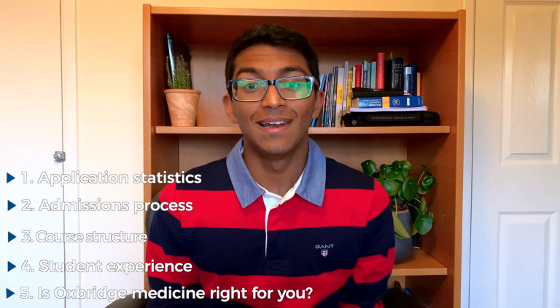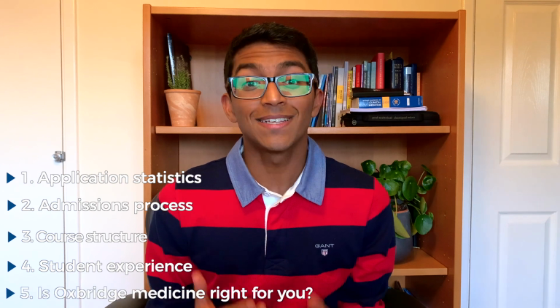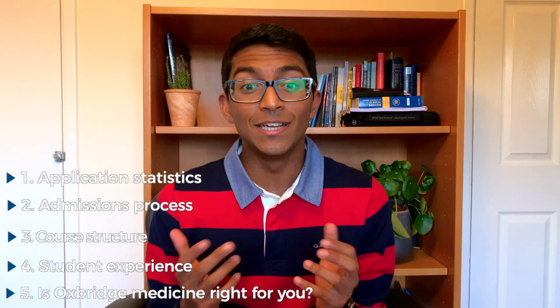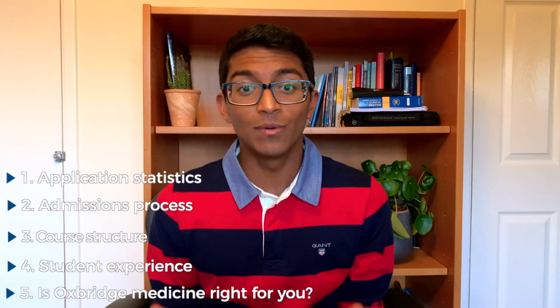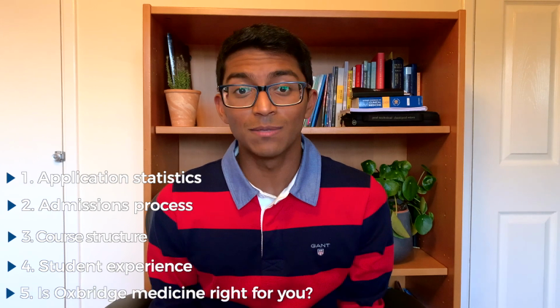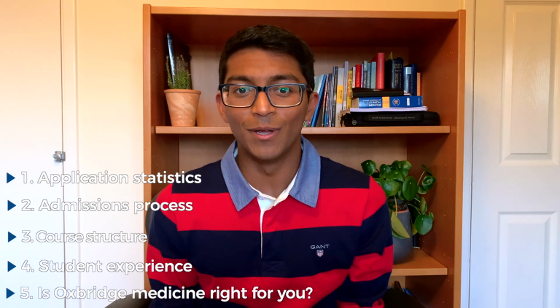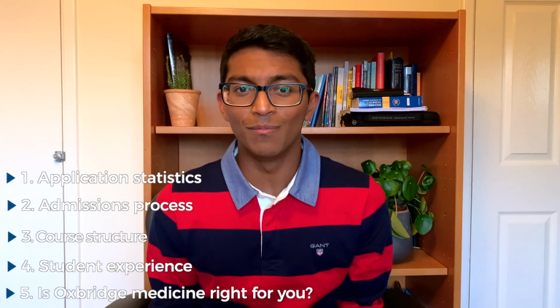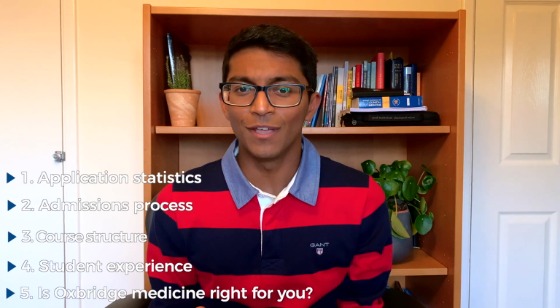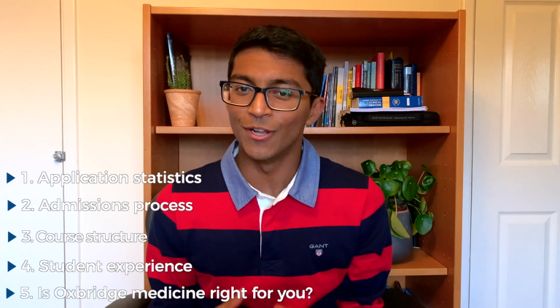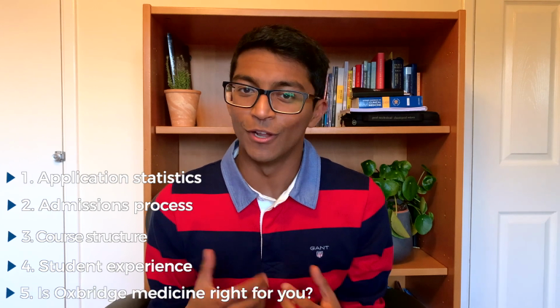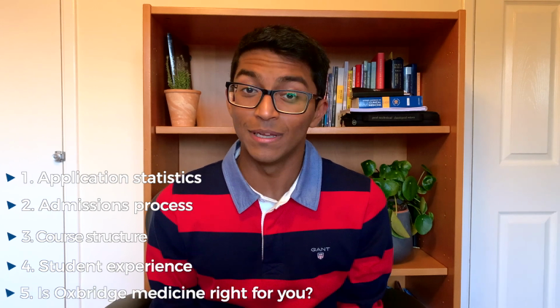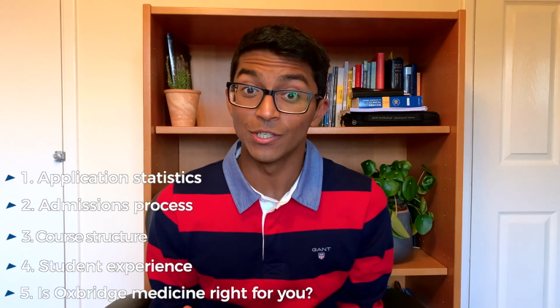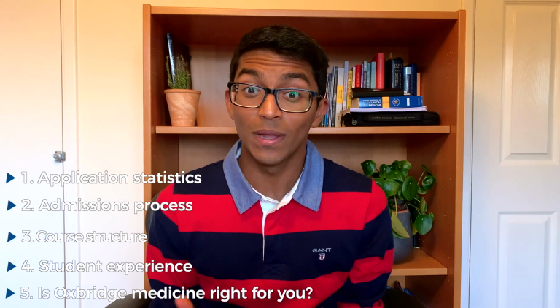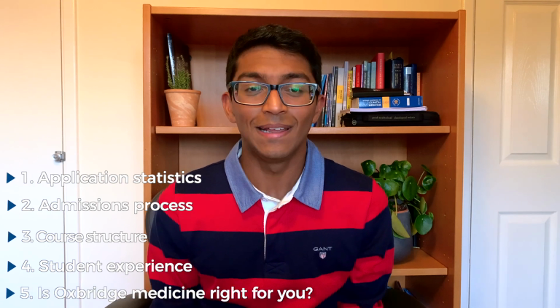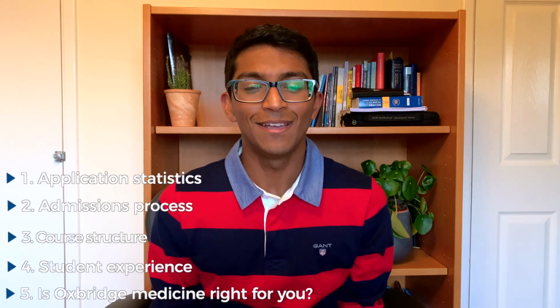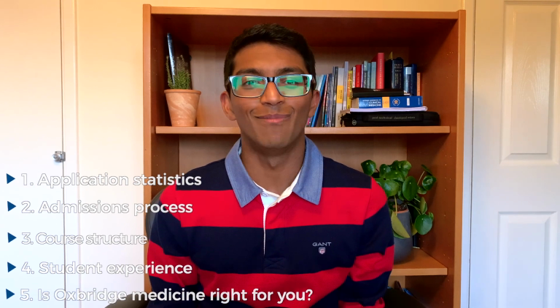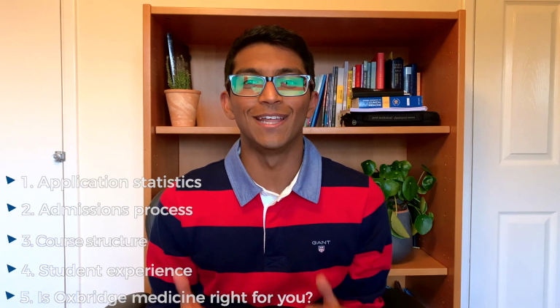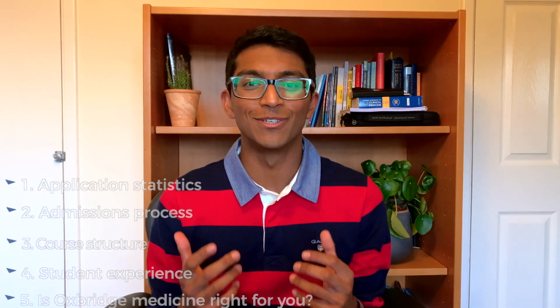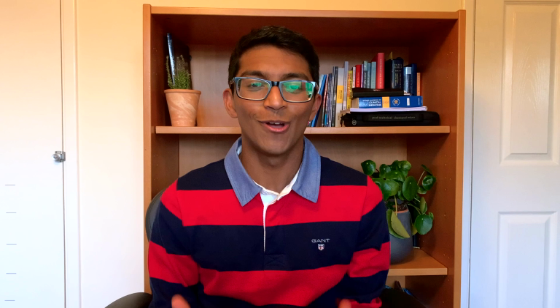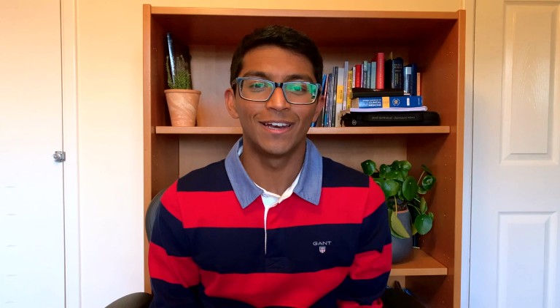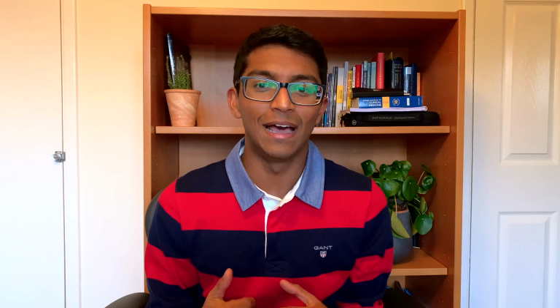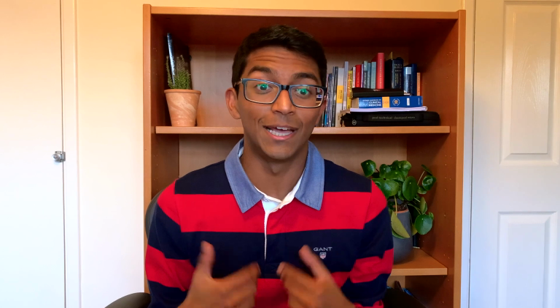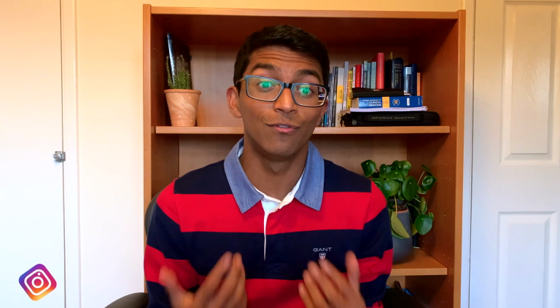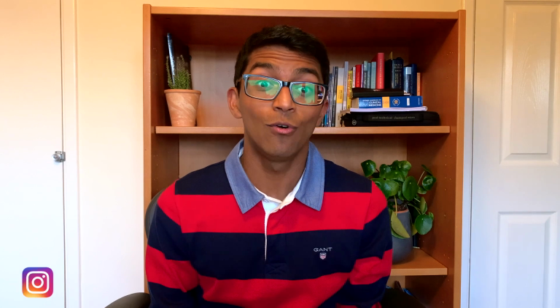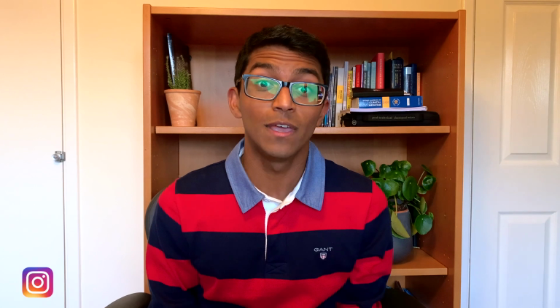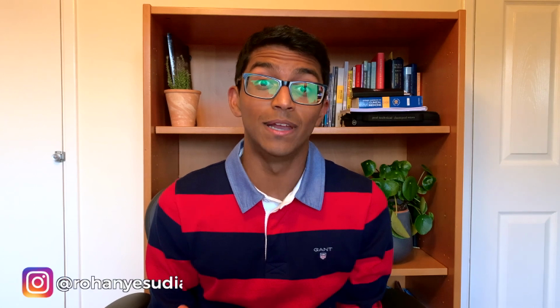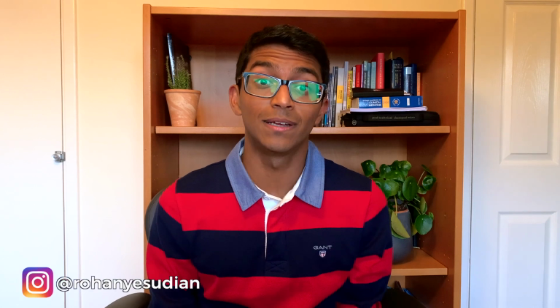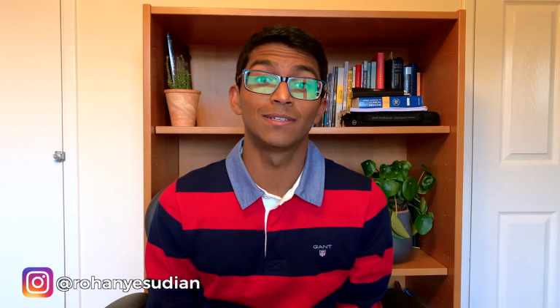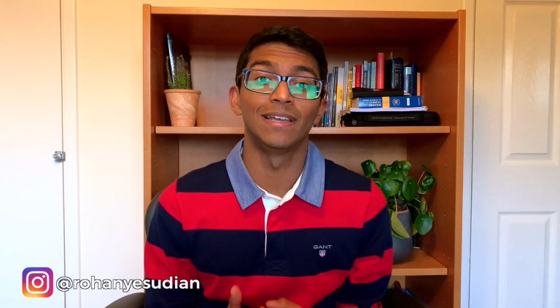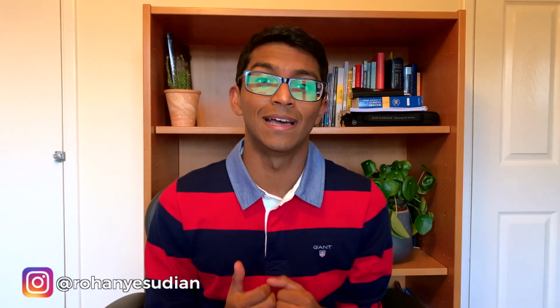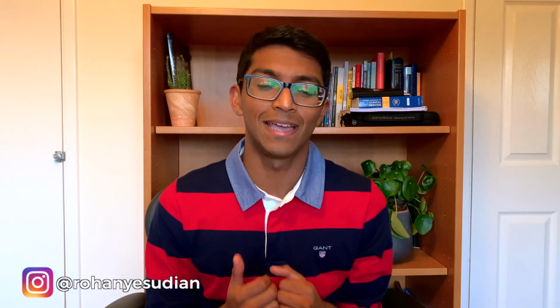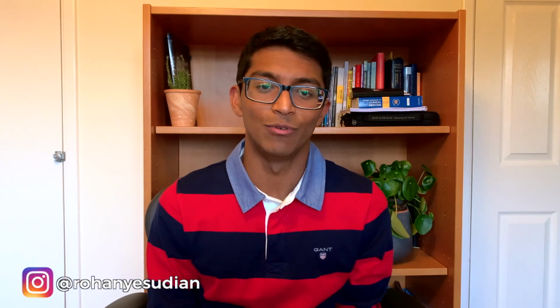Let's get into it, but if you don't know me quickly — my name is Rohan, and I'm a fourth-year medic studying at Cambridge.